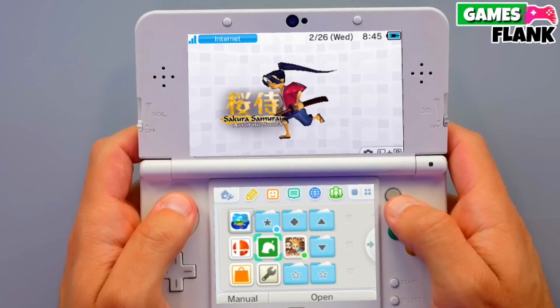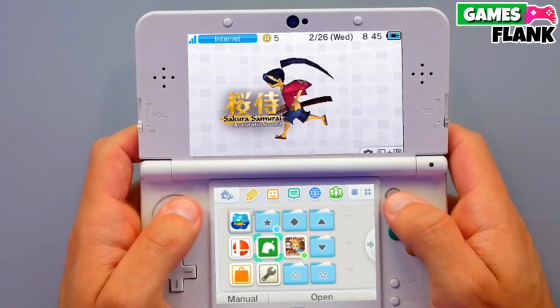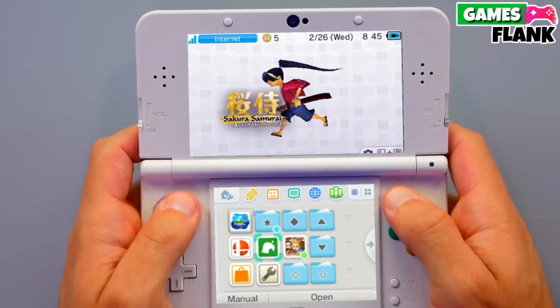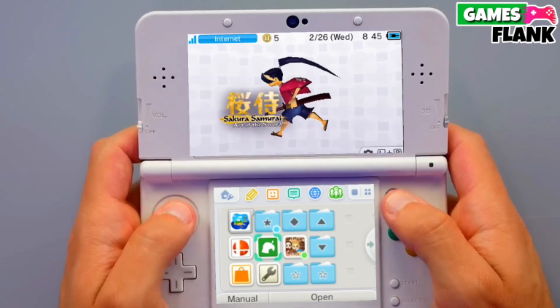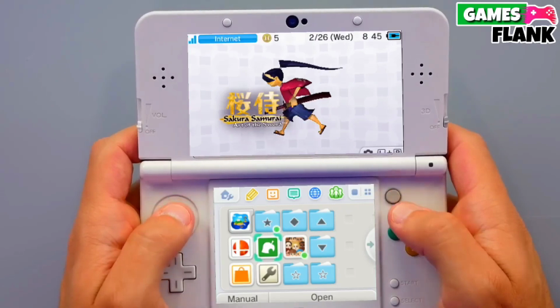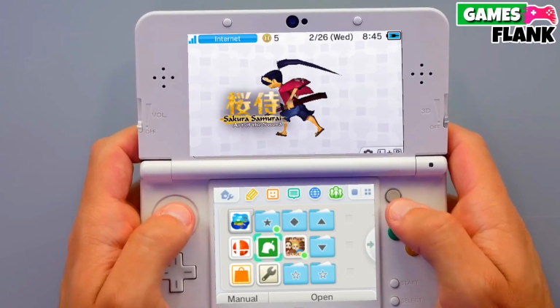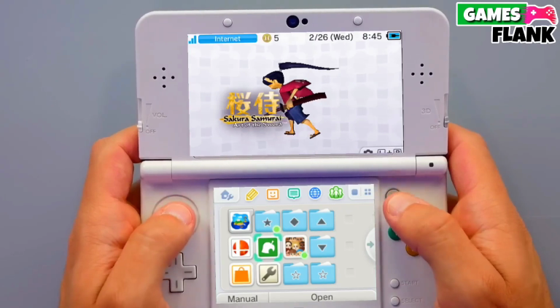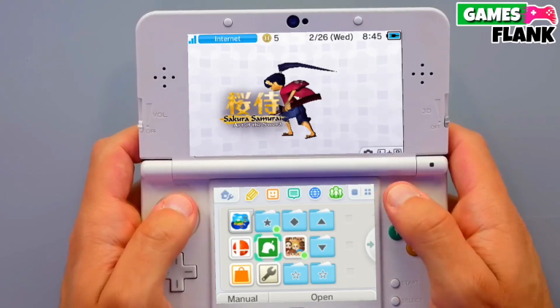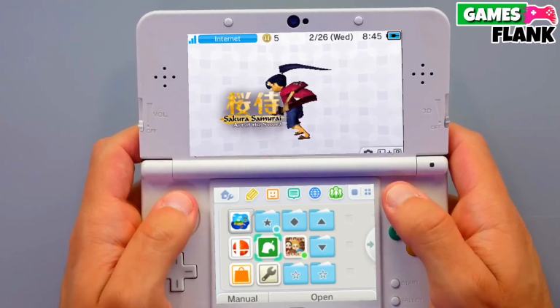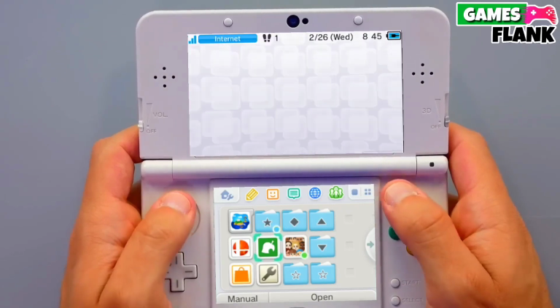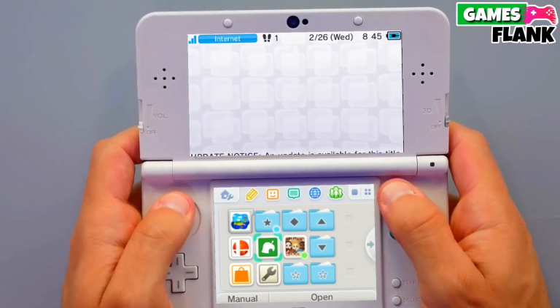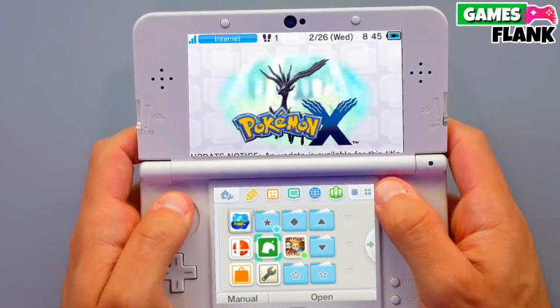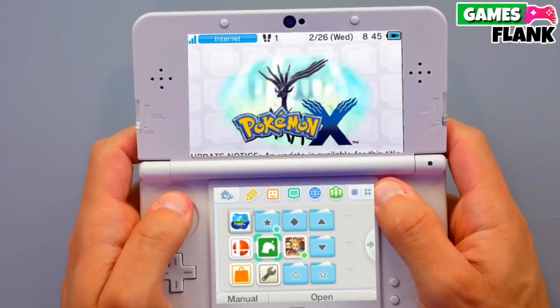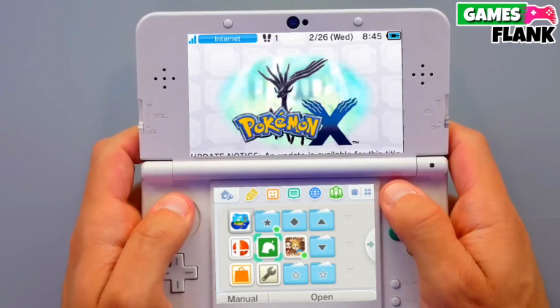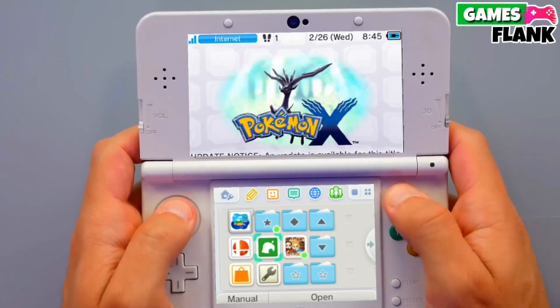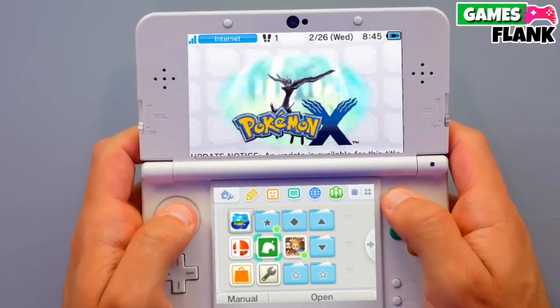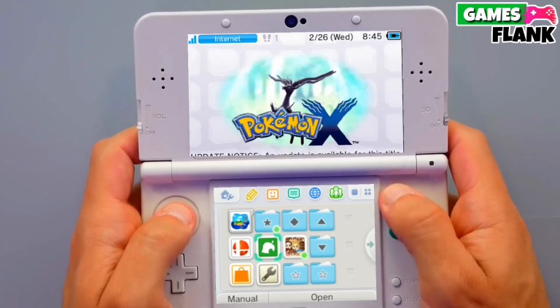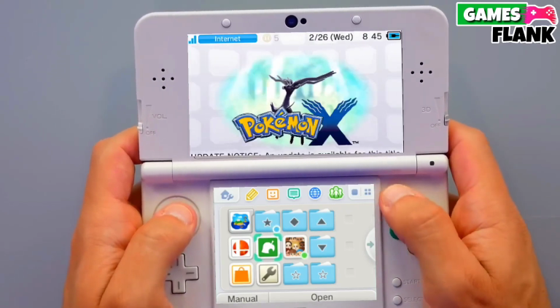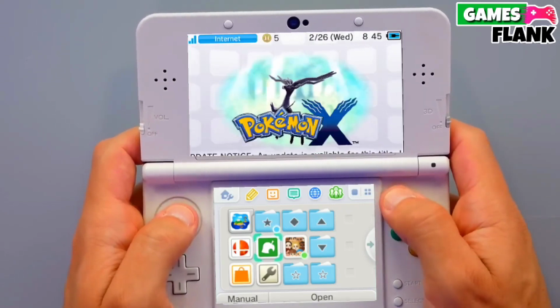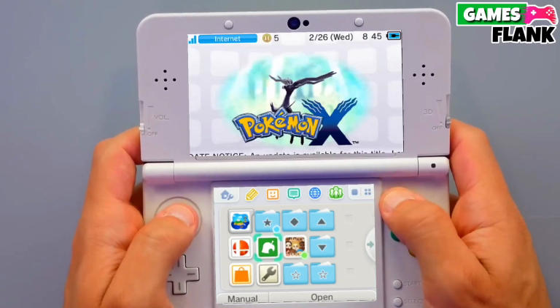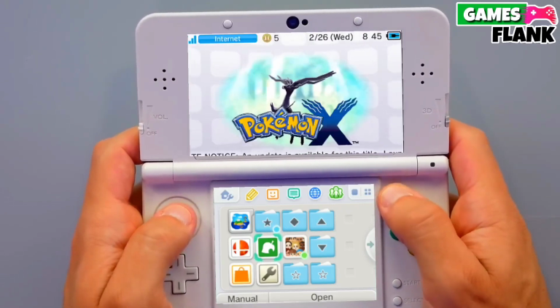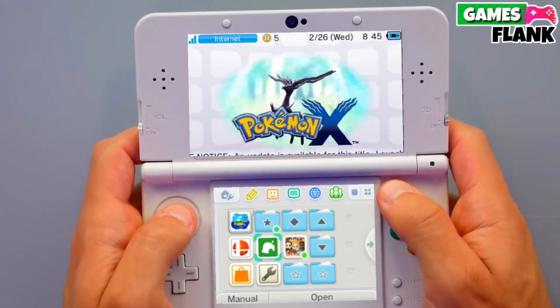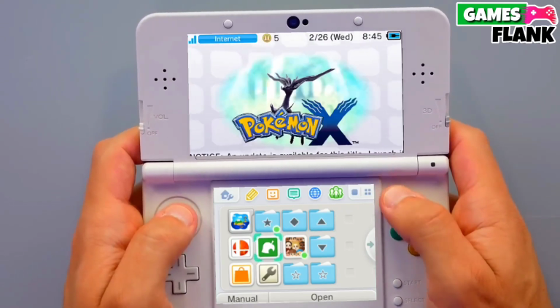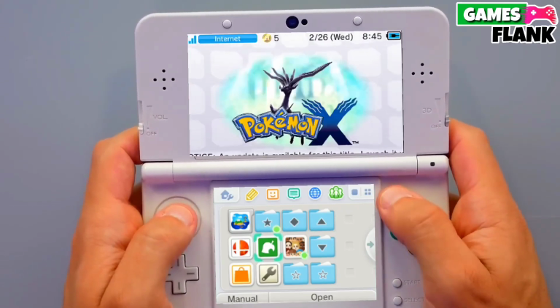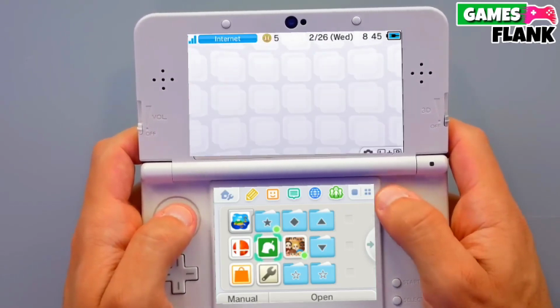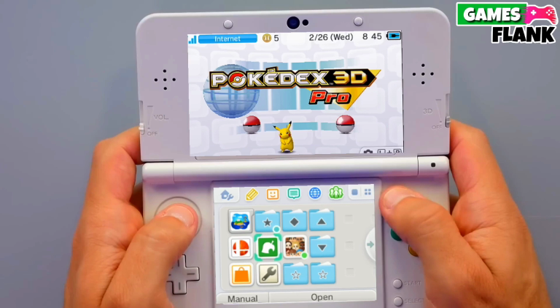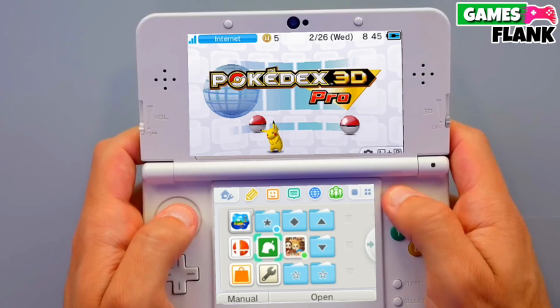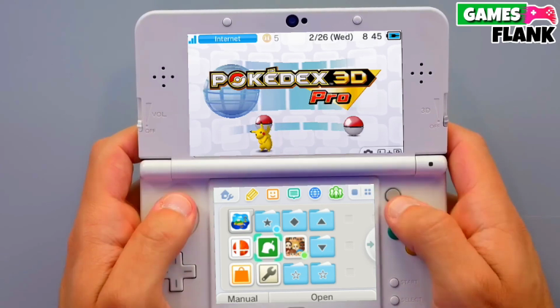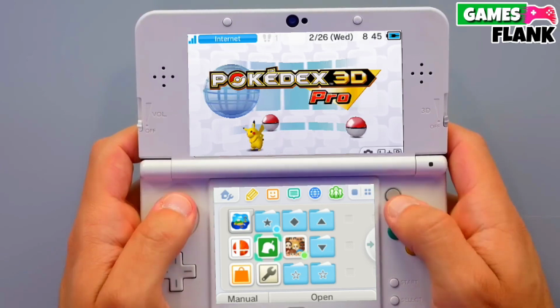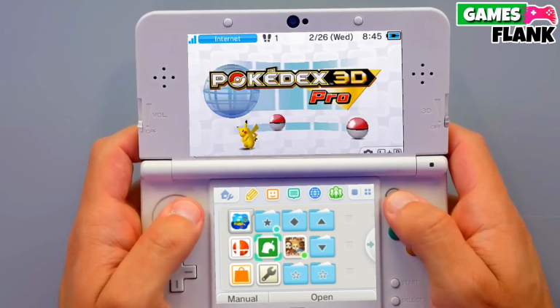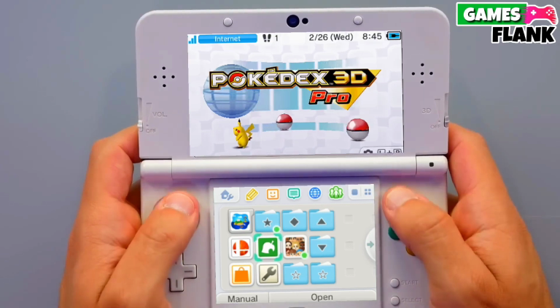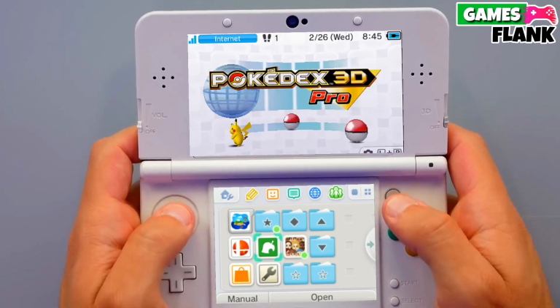Hey guys, my name is Williams, and in this video we are discussing about how we can jailbreak any Nintendo 3DS very easily.